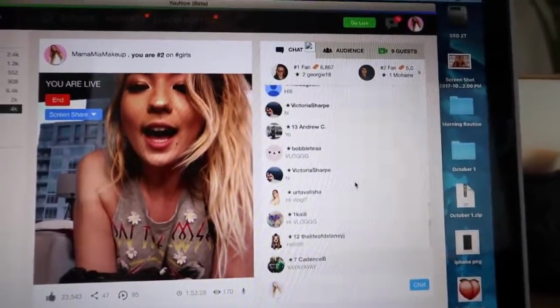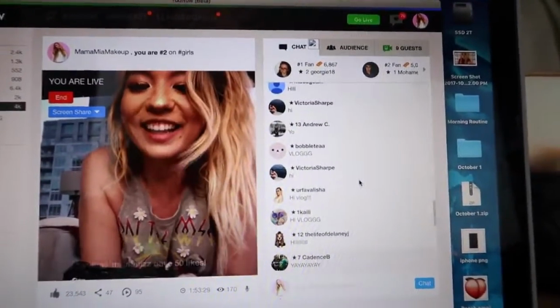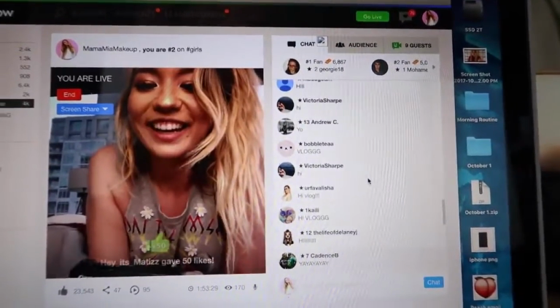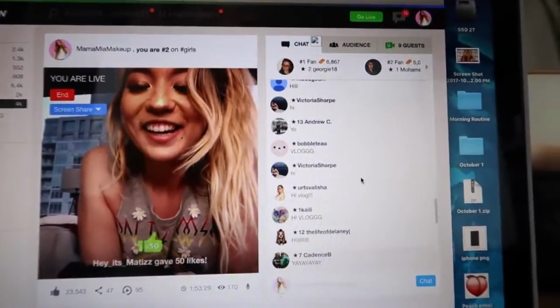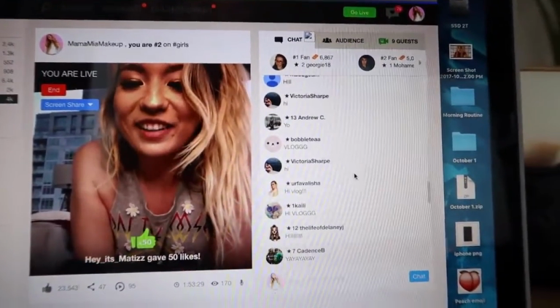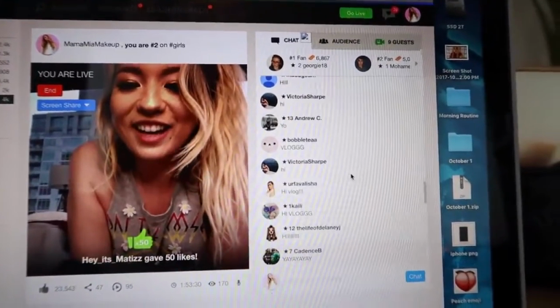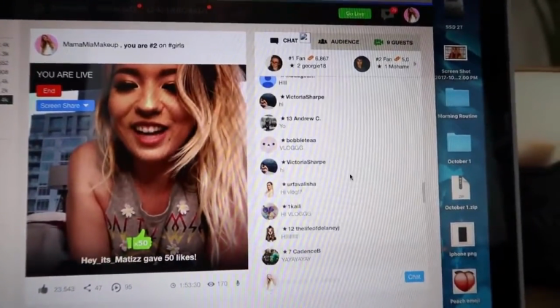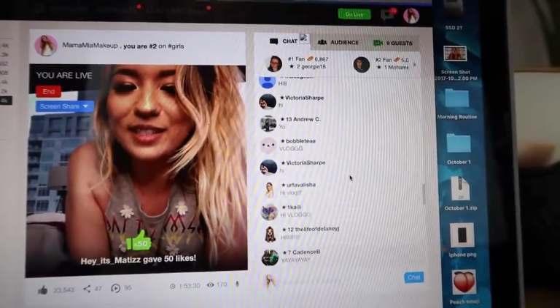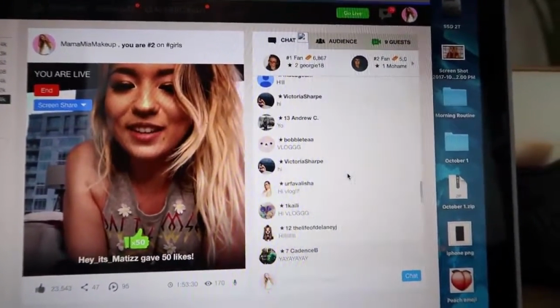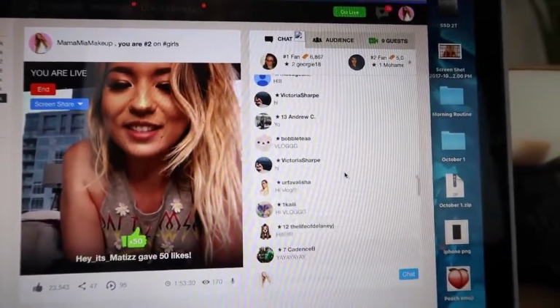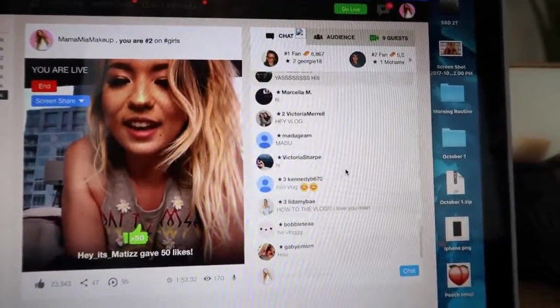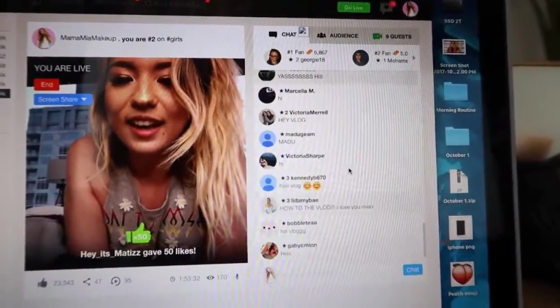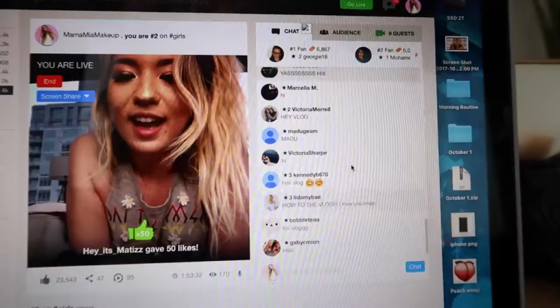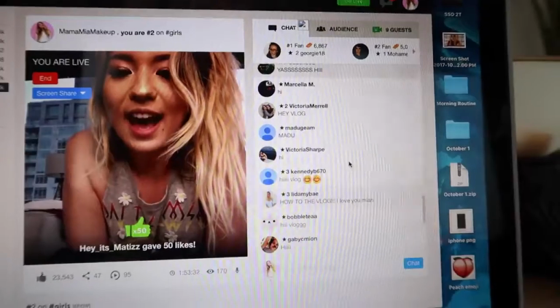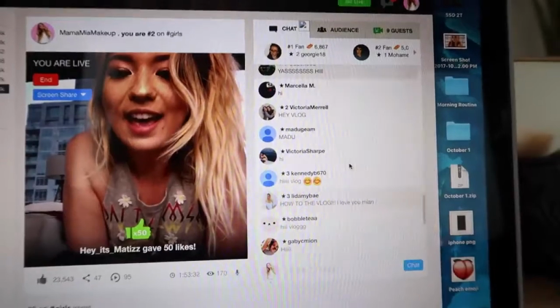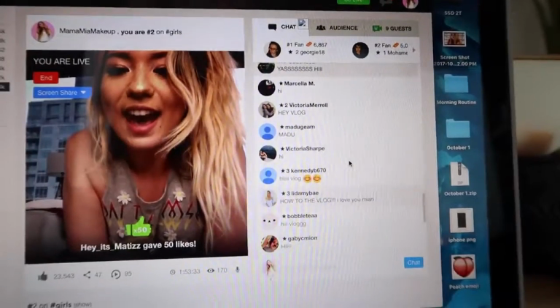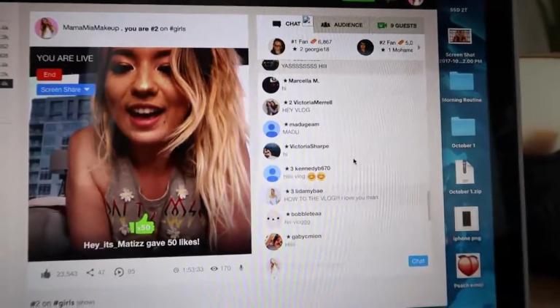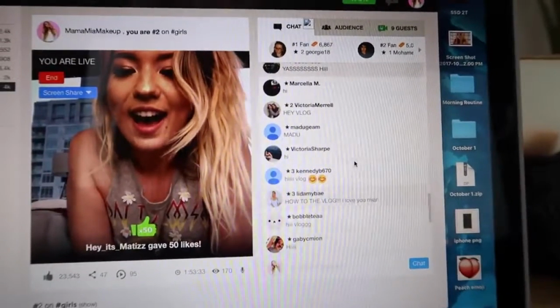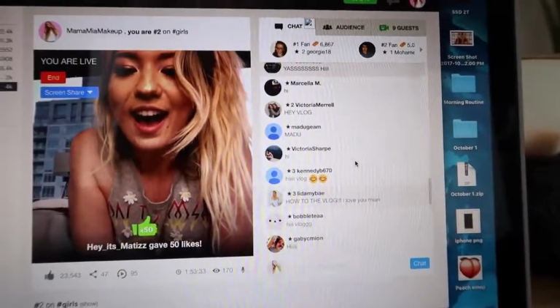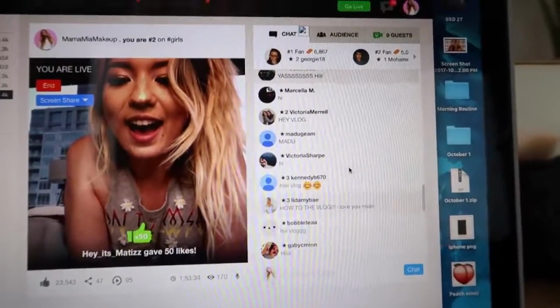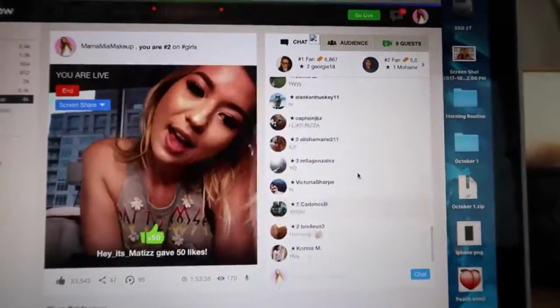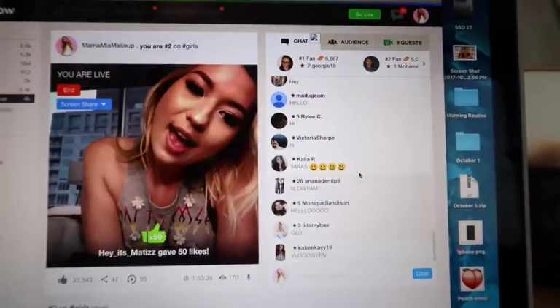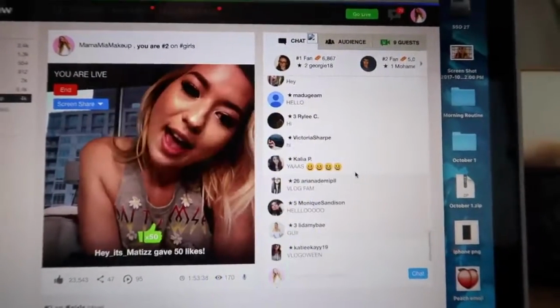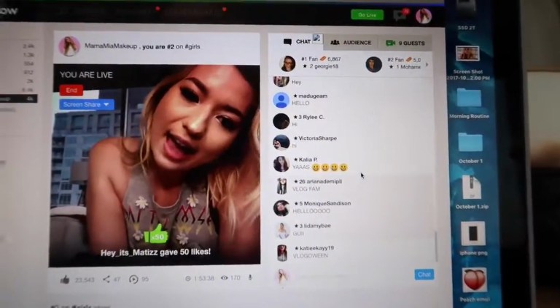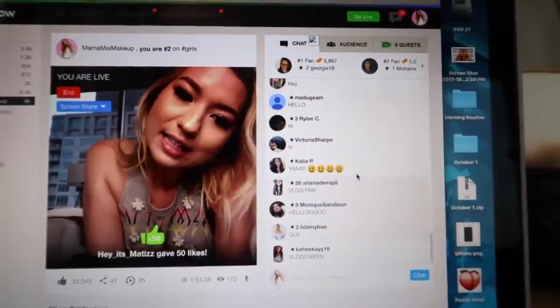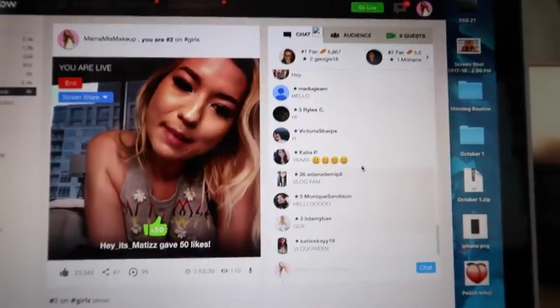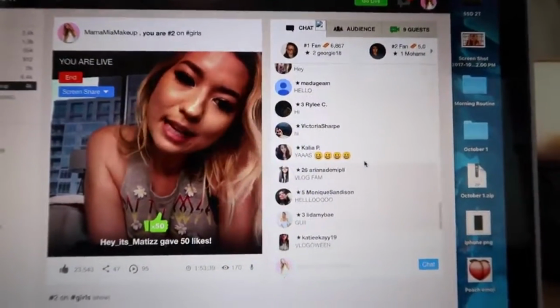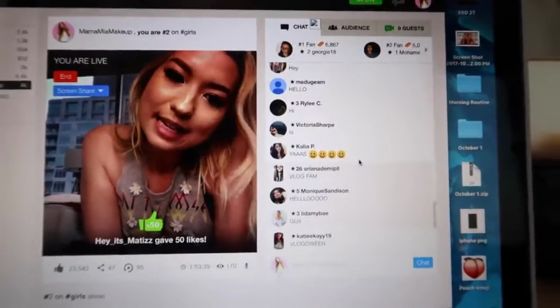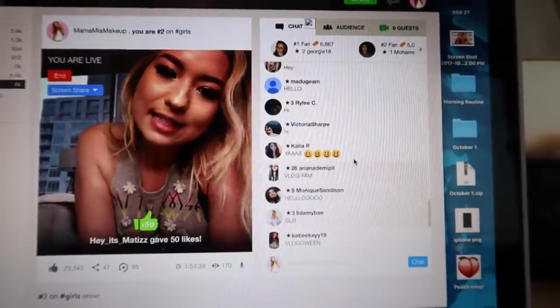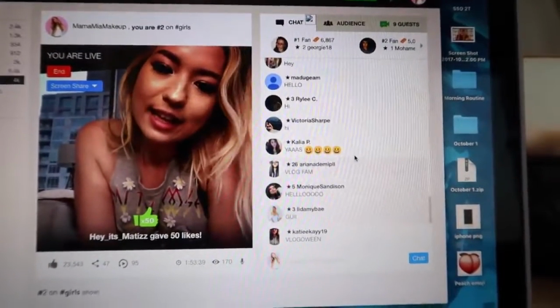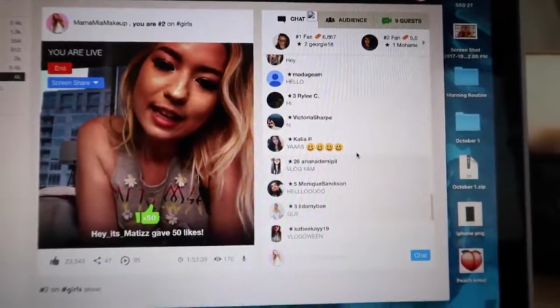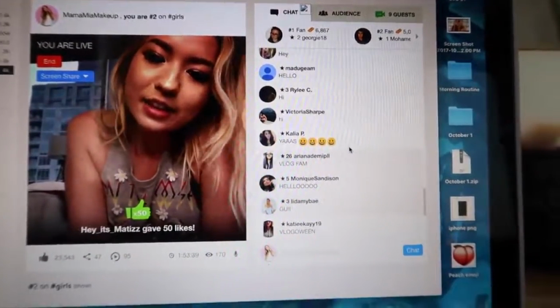Oh my god, the comments are going so fast! Hi! Hey, it's Matisse! Thank you for the likes!